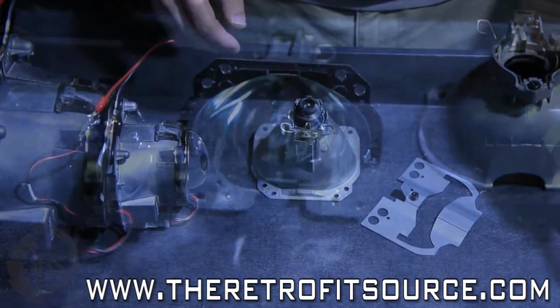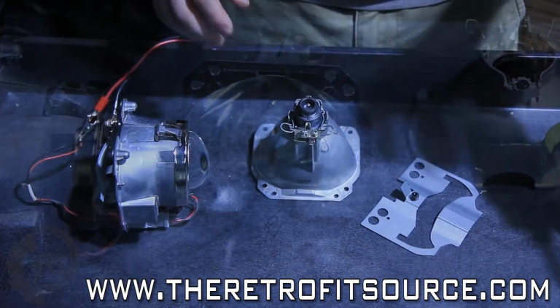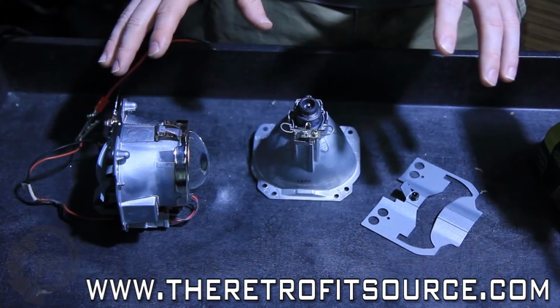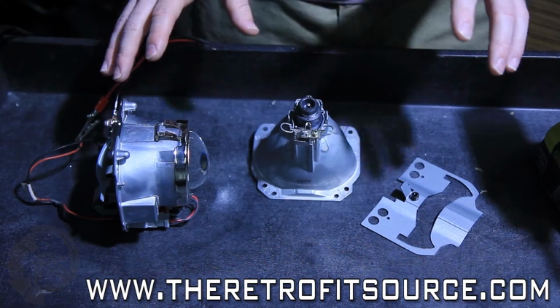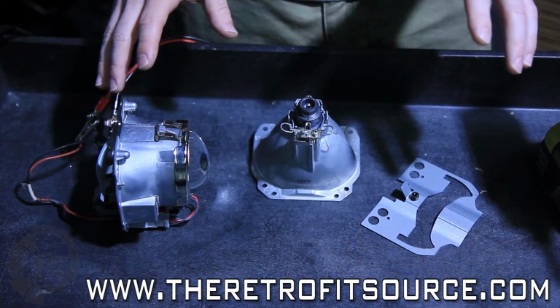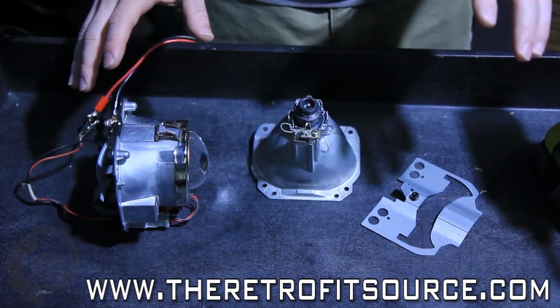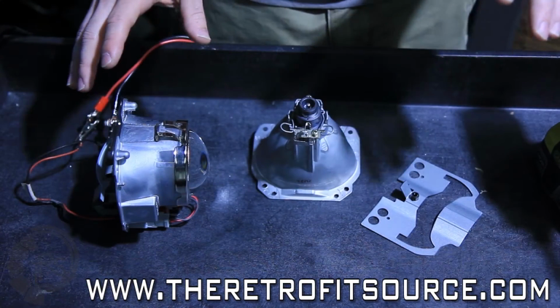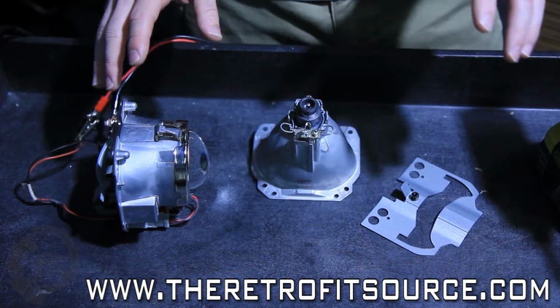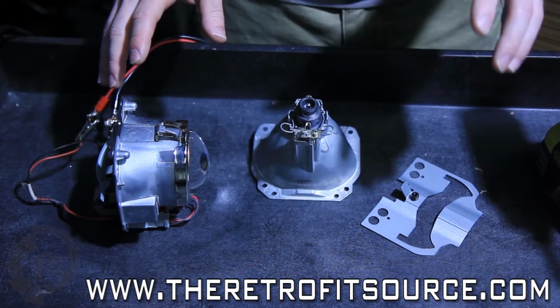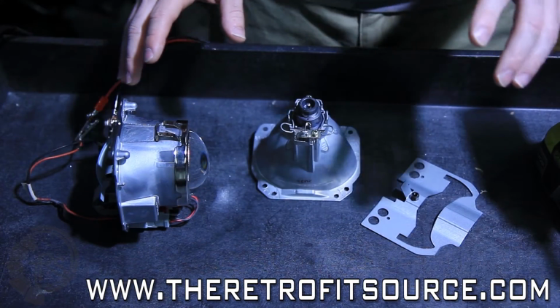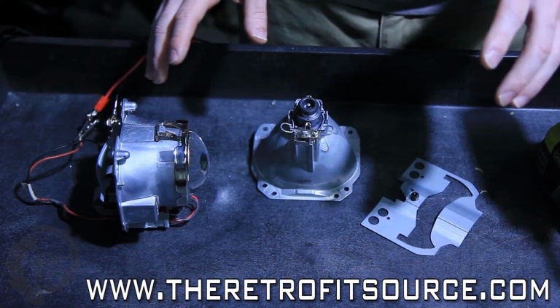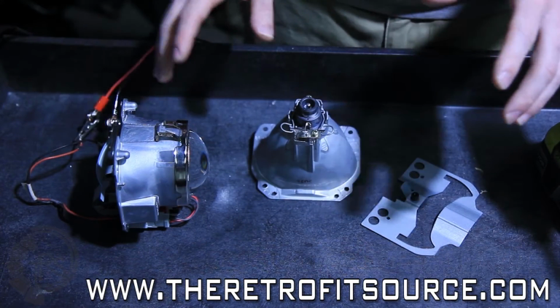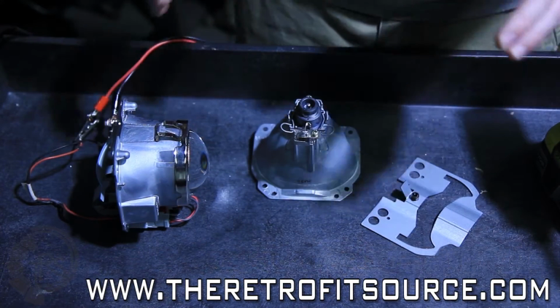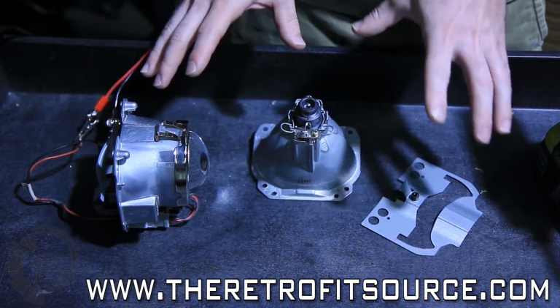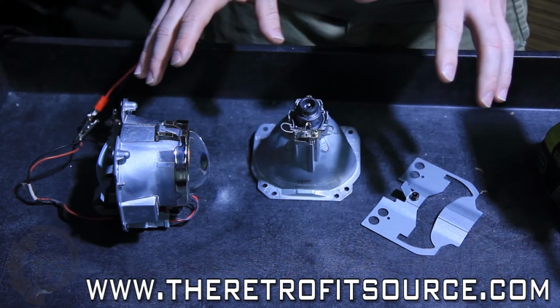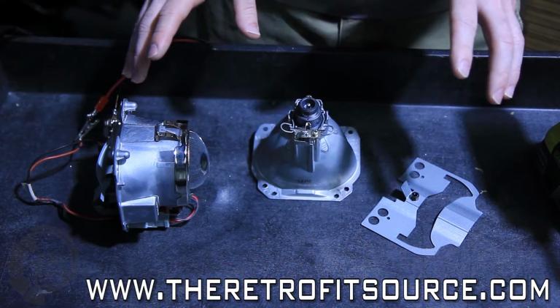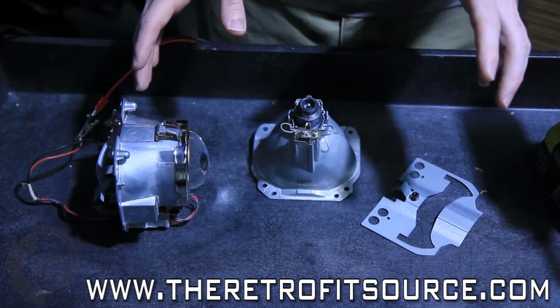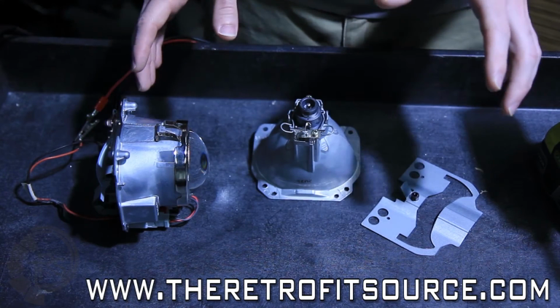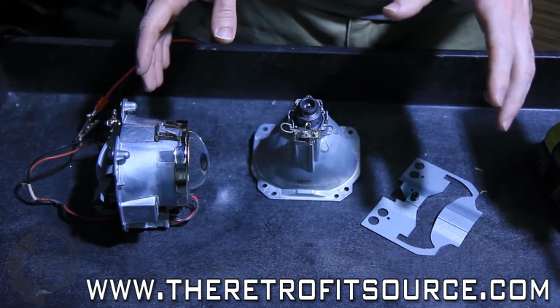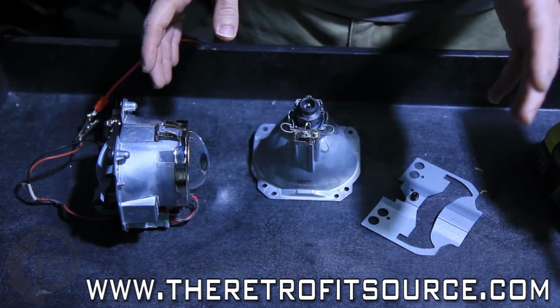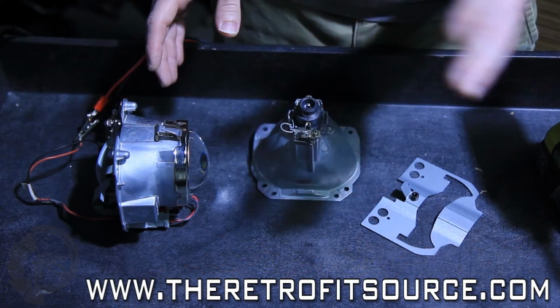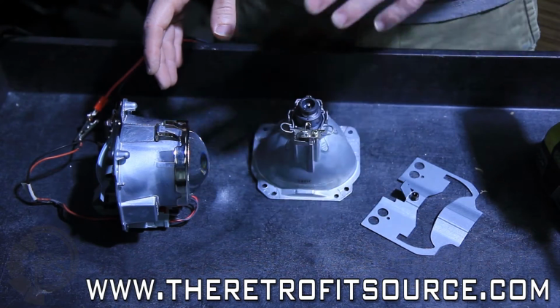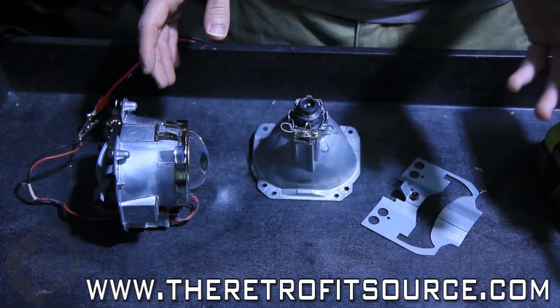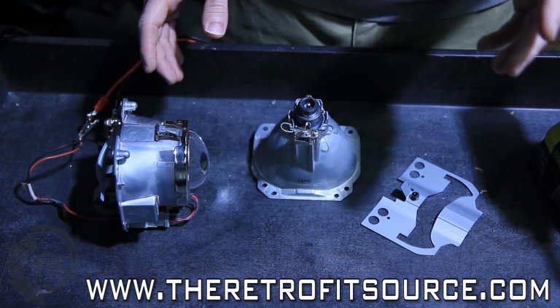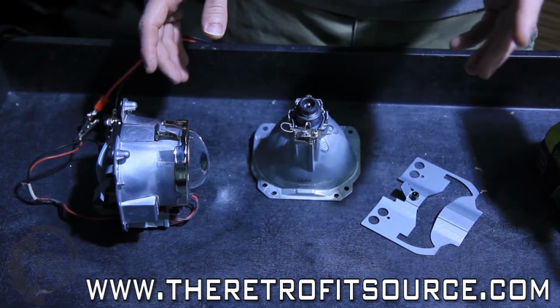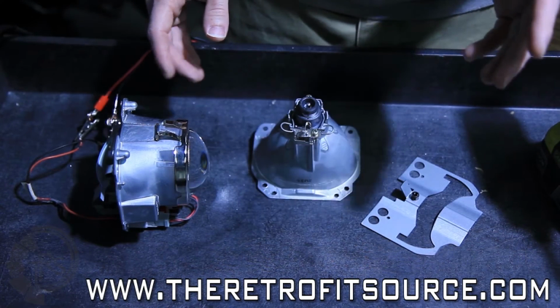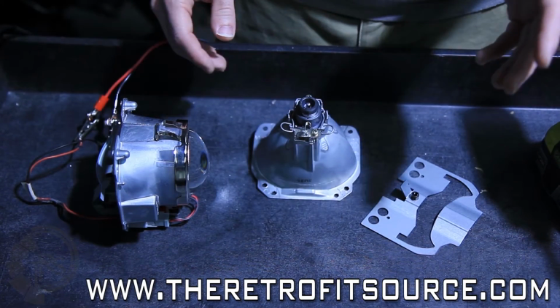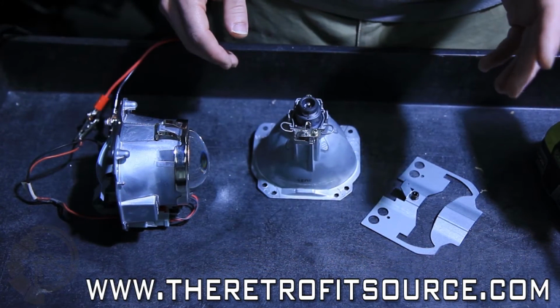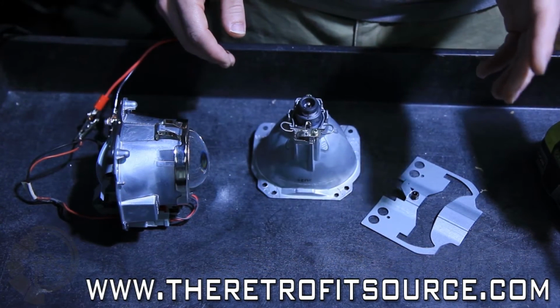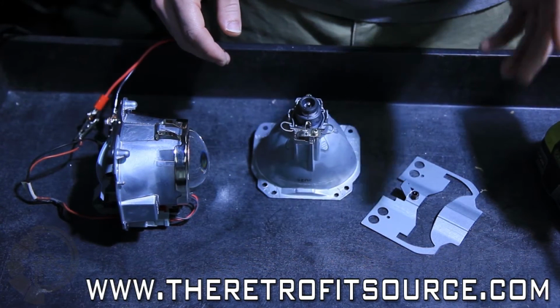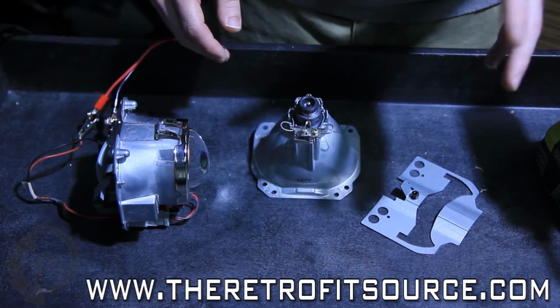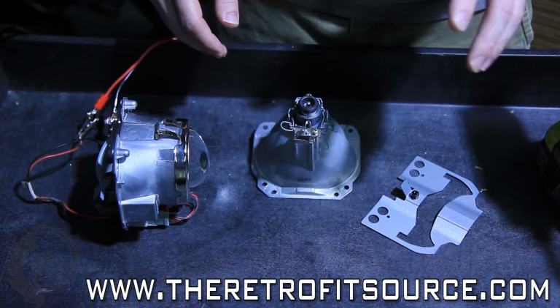To understand how a bi-xenon projector works a little bit more, we're going to reassemble this TL bi-xenon, and that will show the difference between the low and the high beam on a wall.